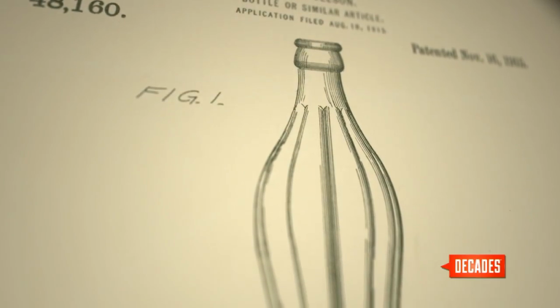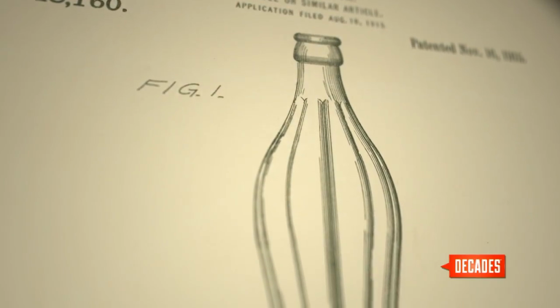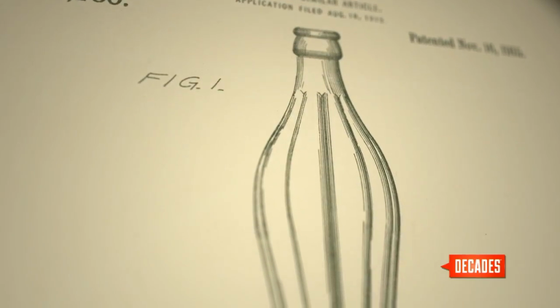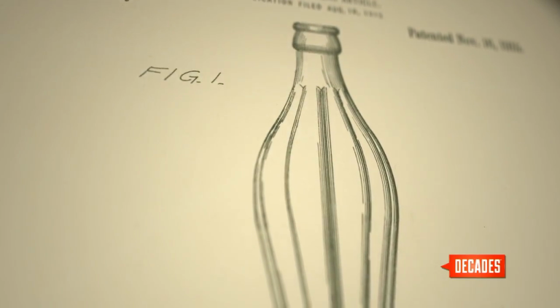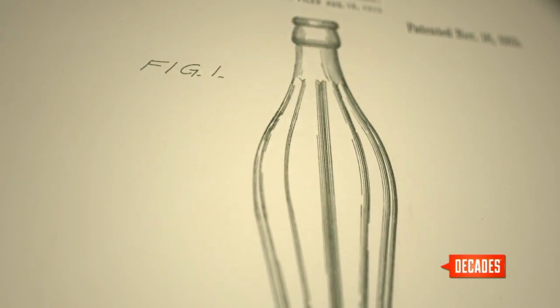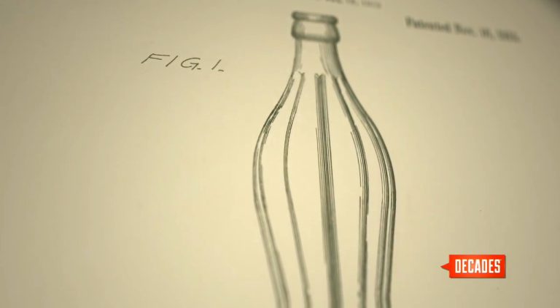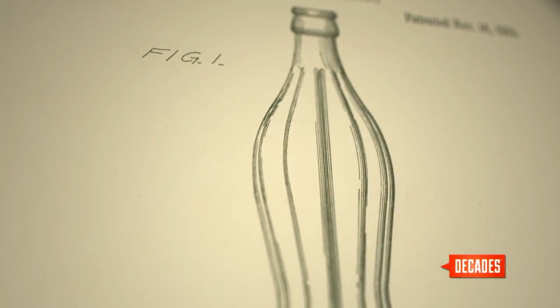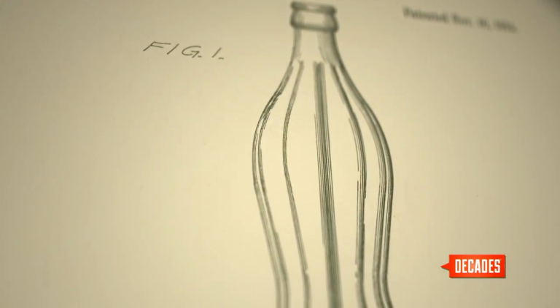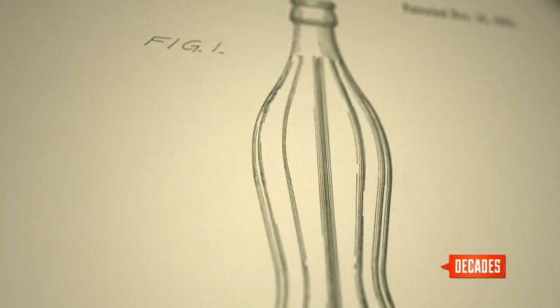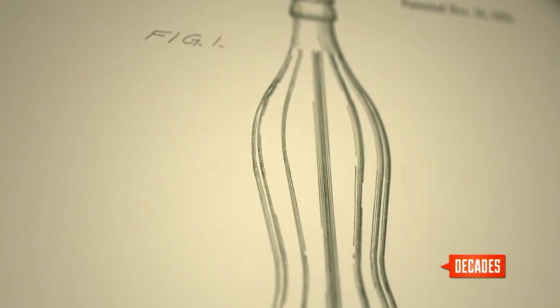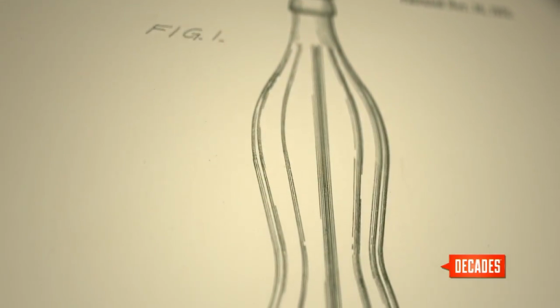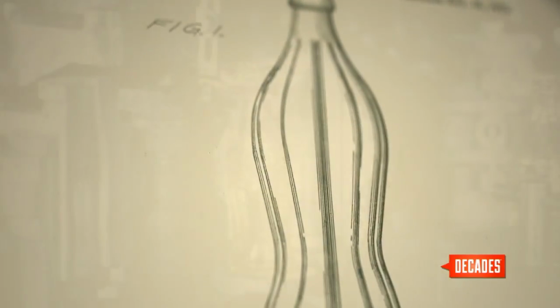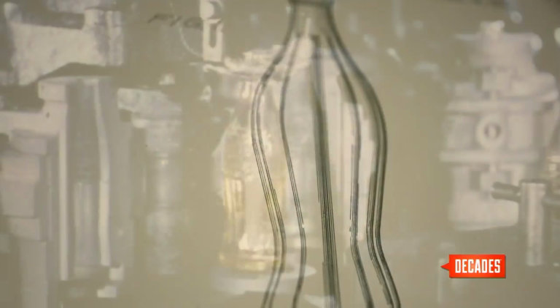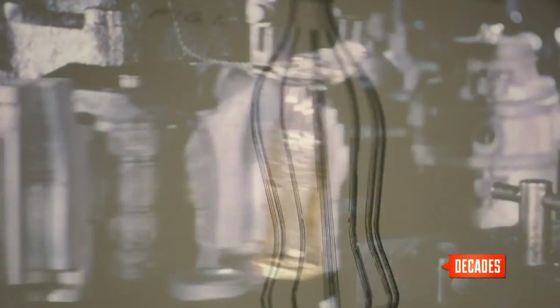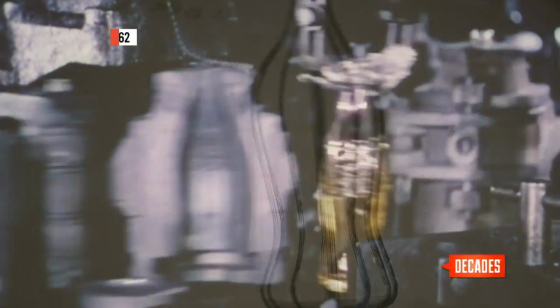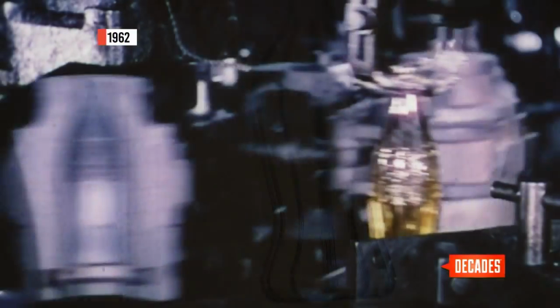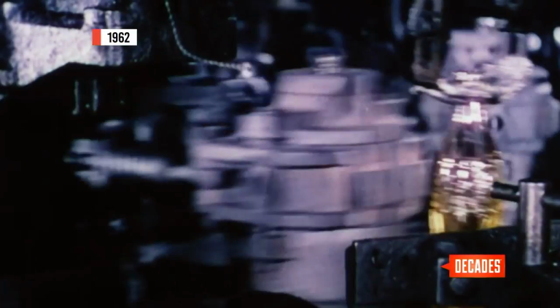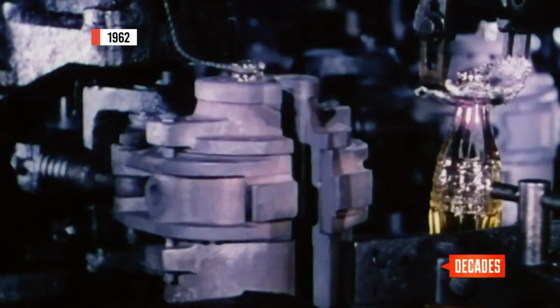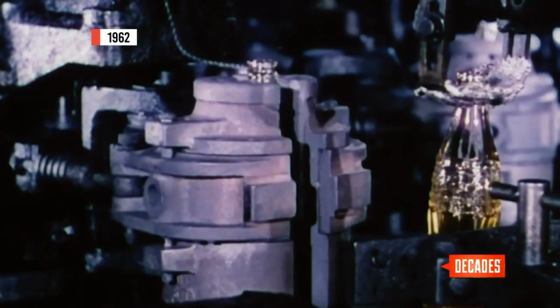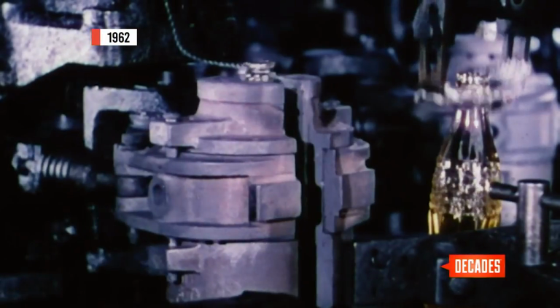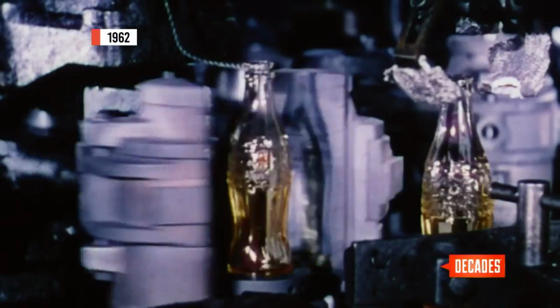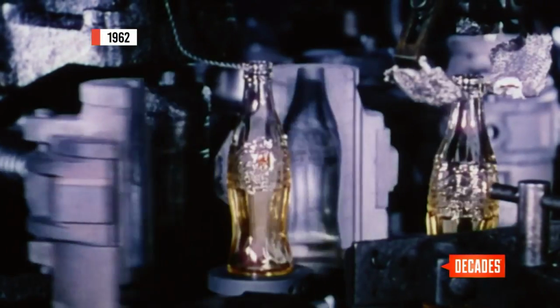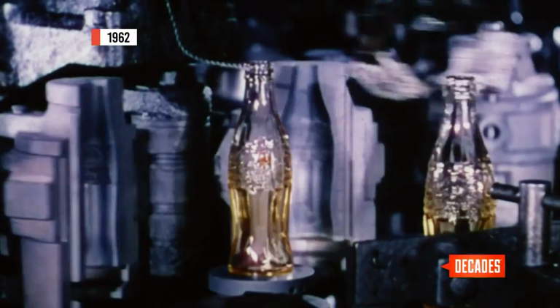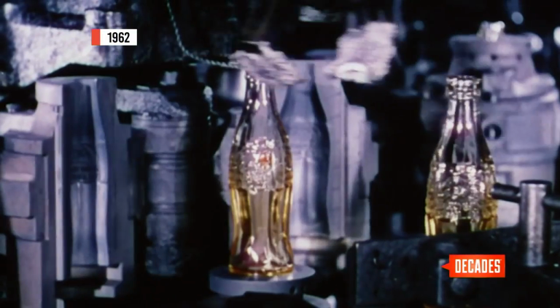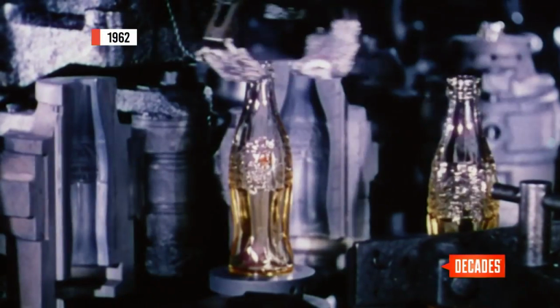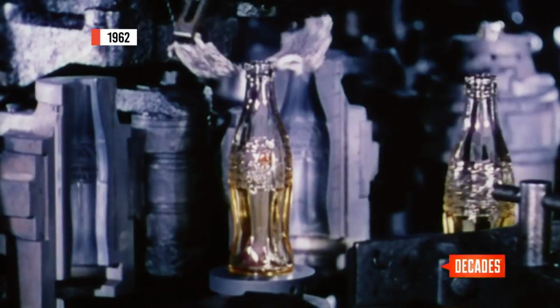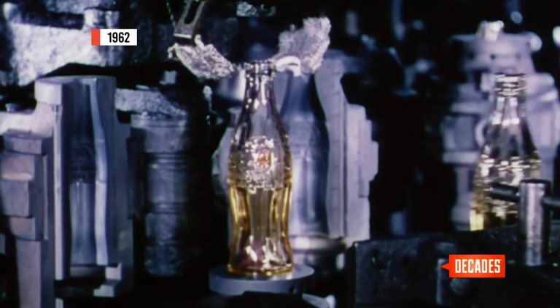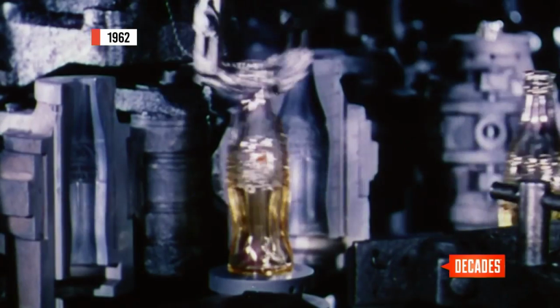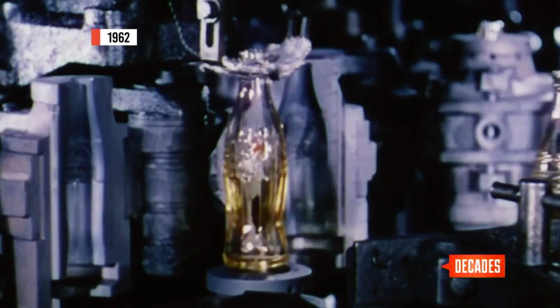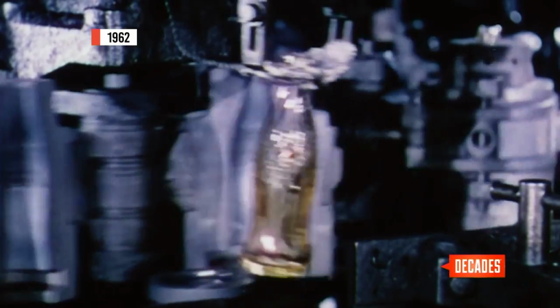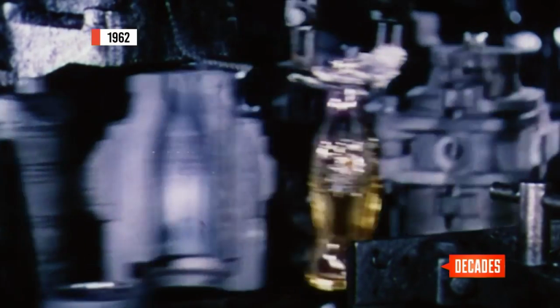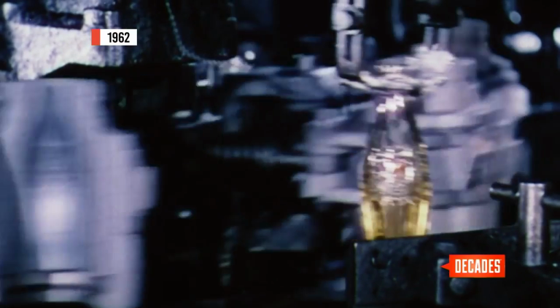That bottle was patented on November 16, 1915, and has been in use ever since. And the rest, as they say, is history.